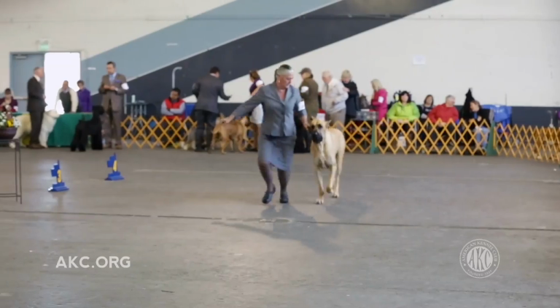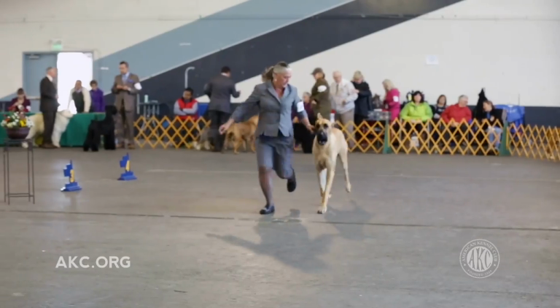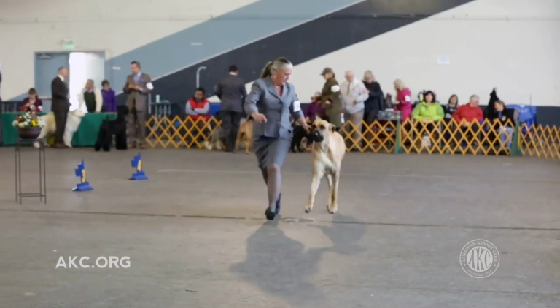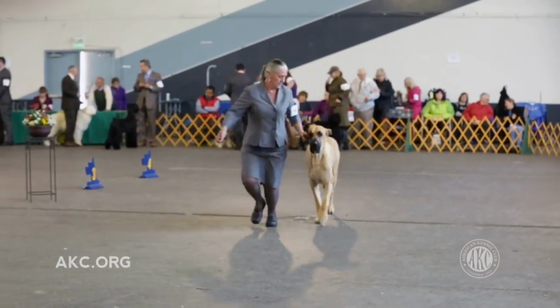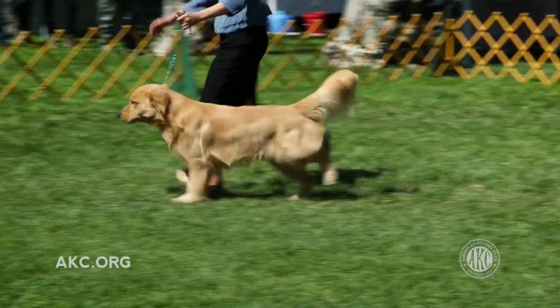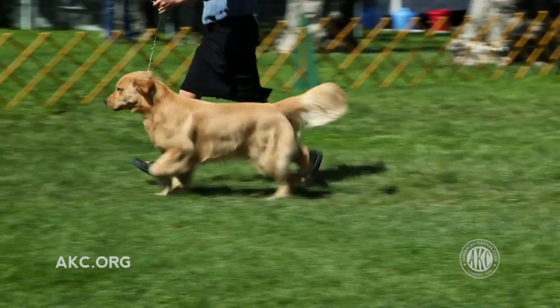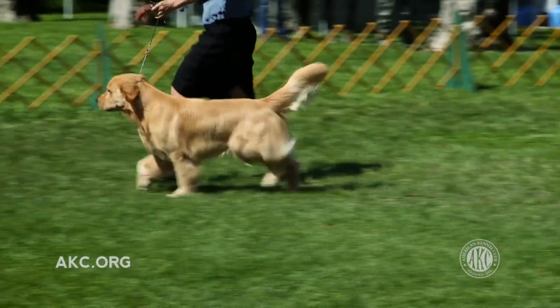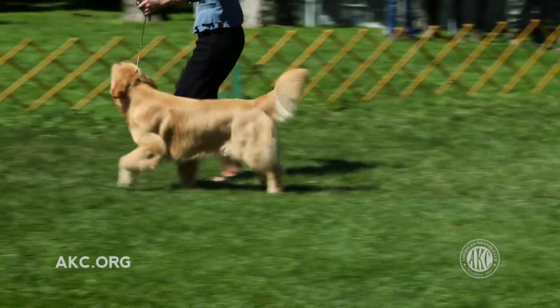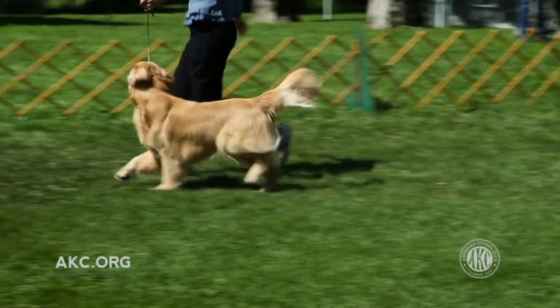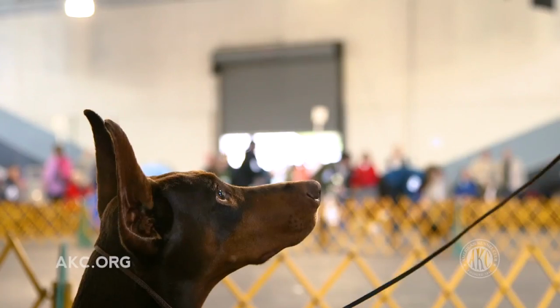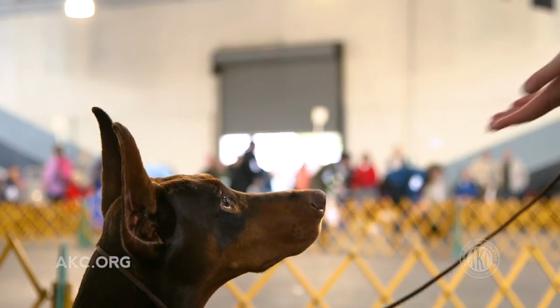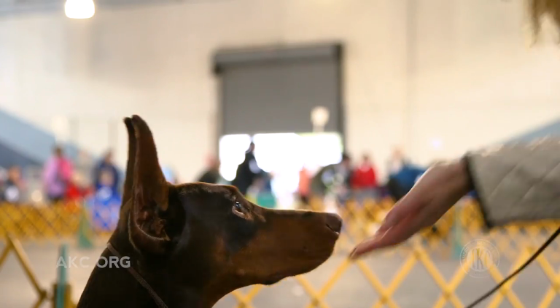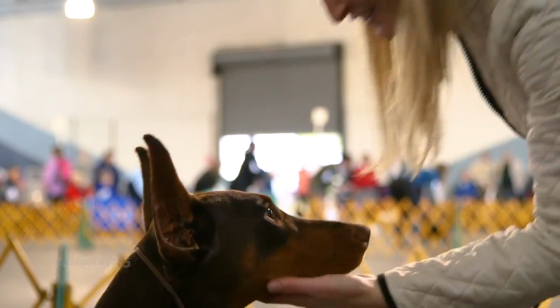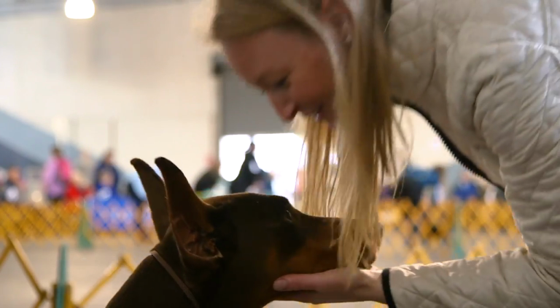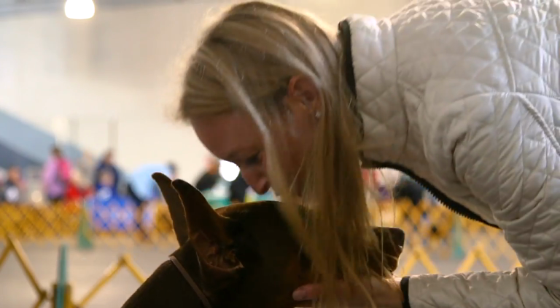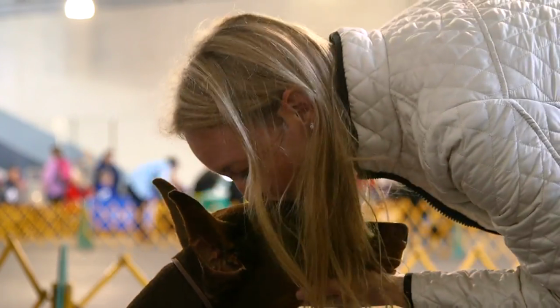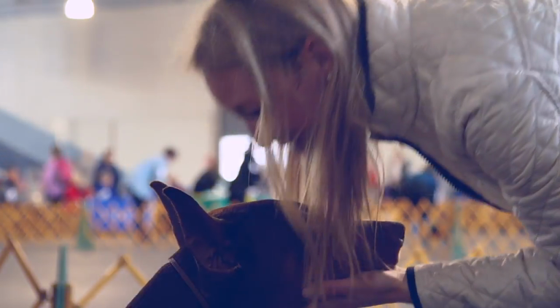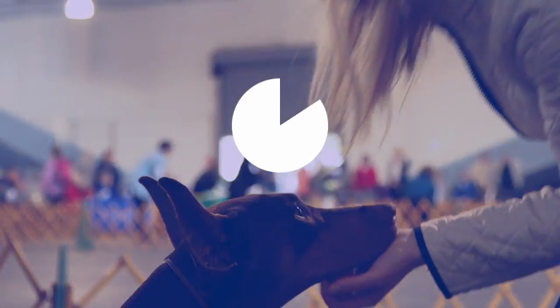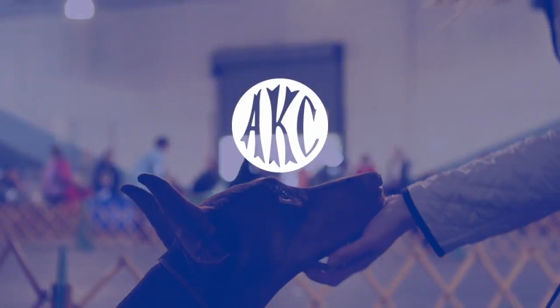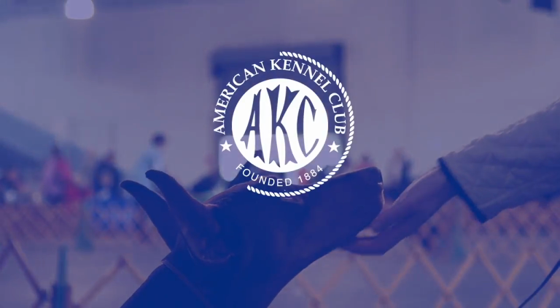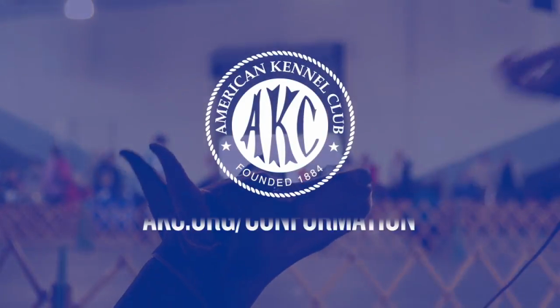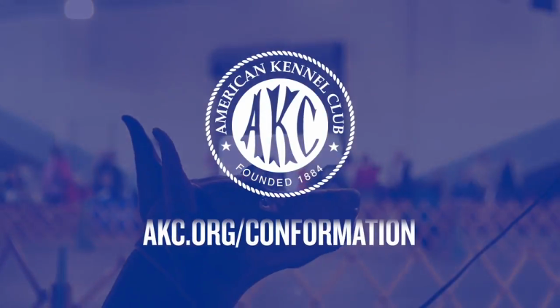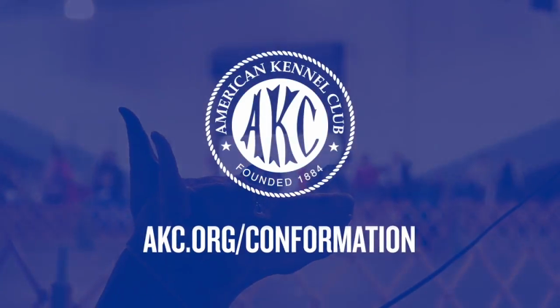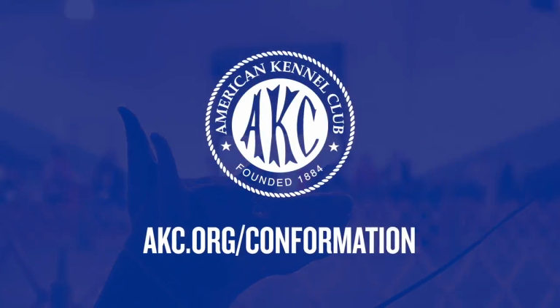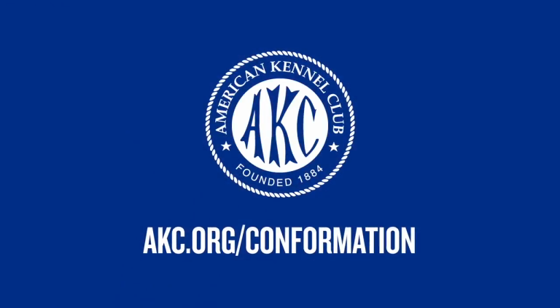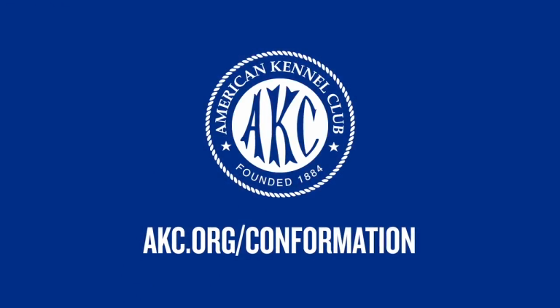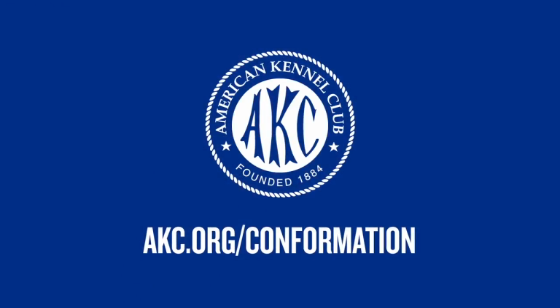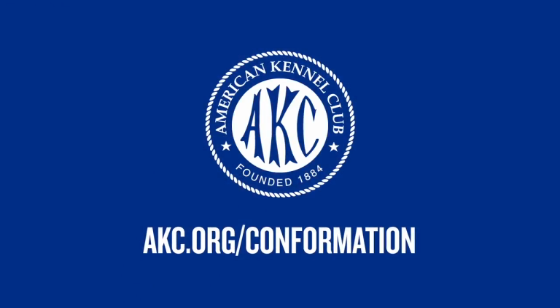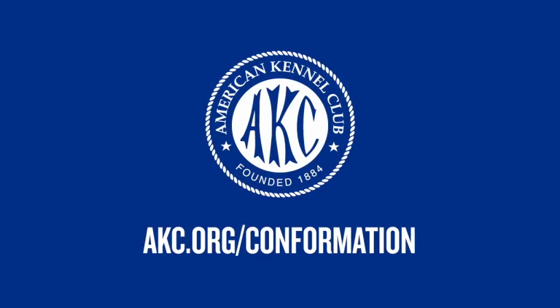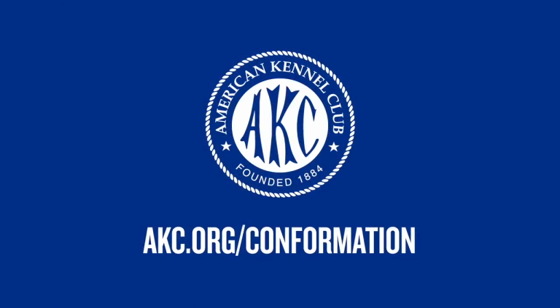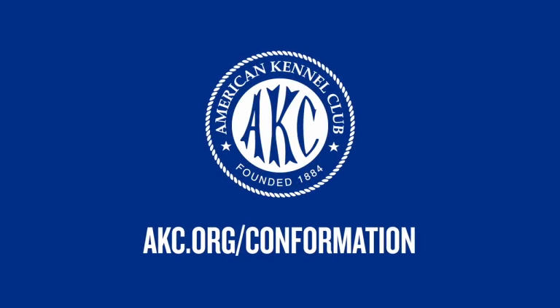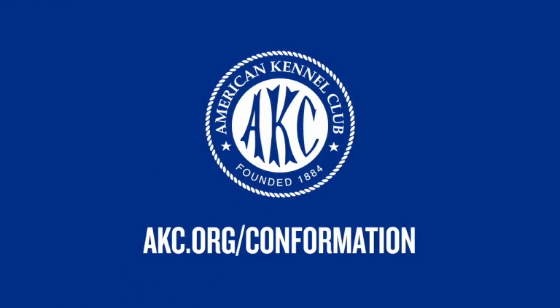For more information about how to get started showing and what to expect at your first event, visit akc.org/conformation.